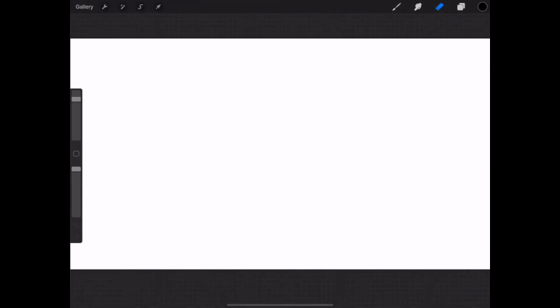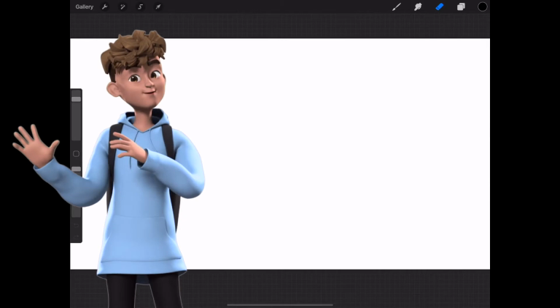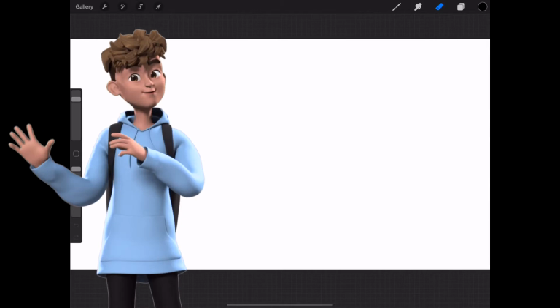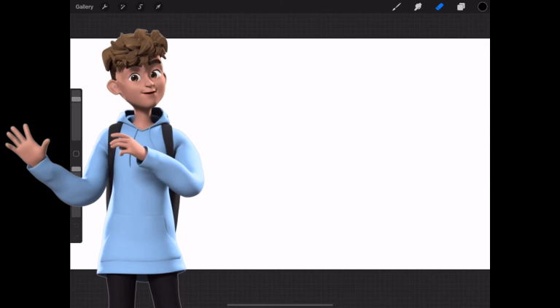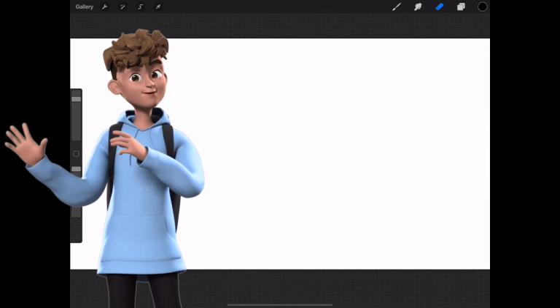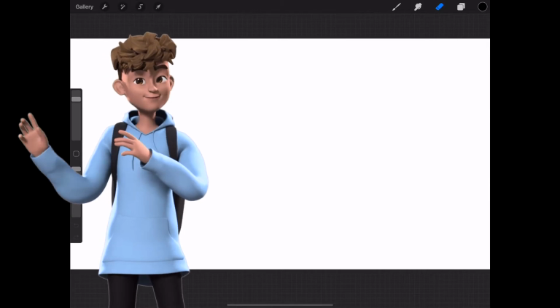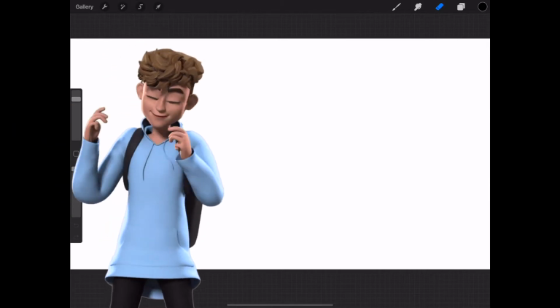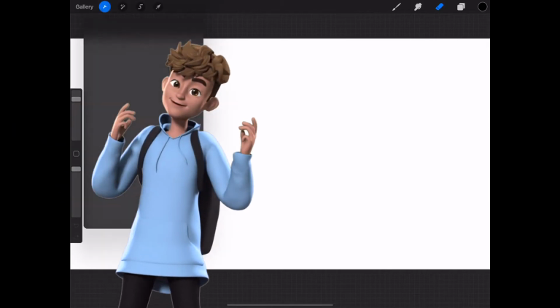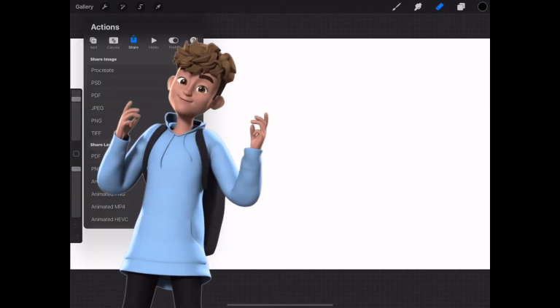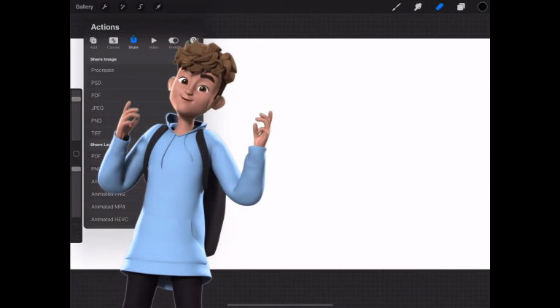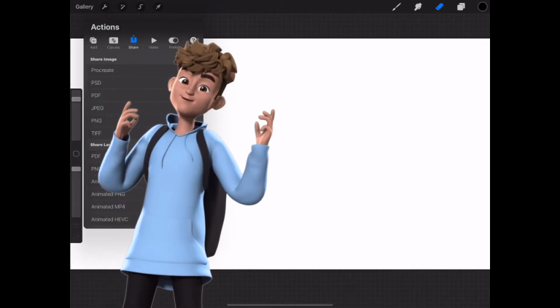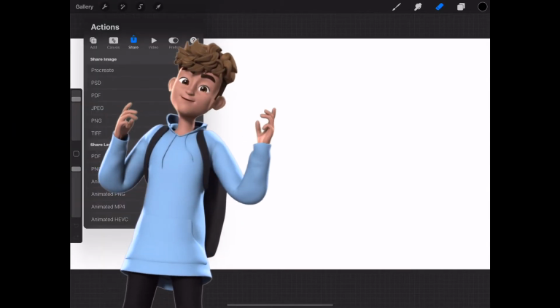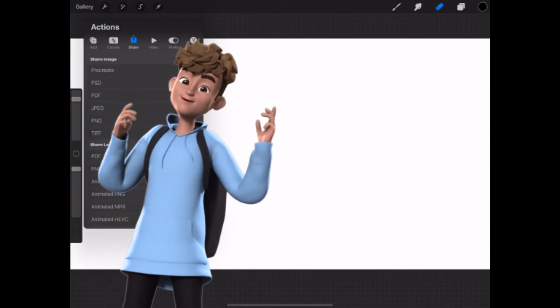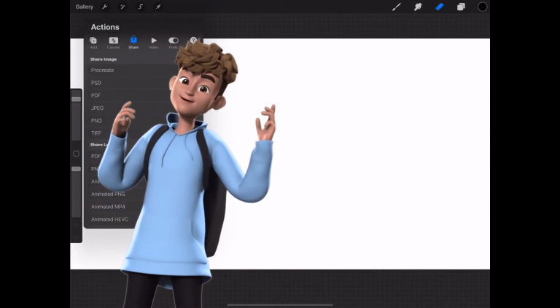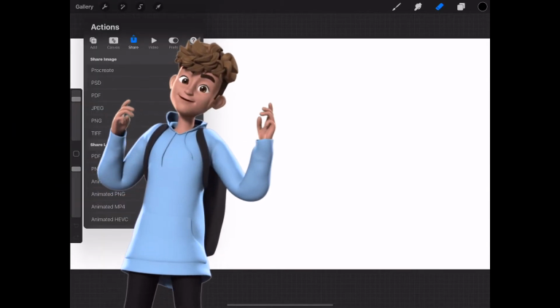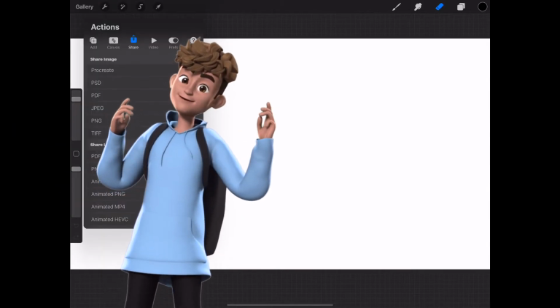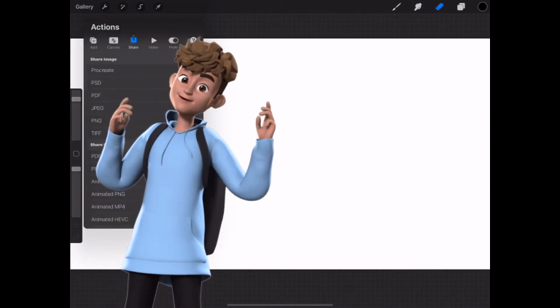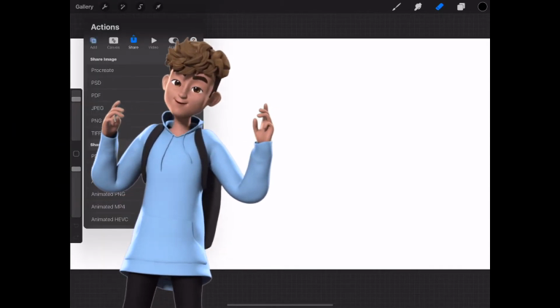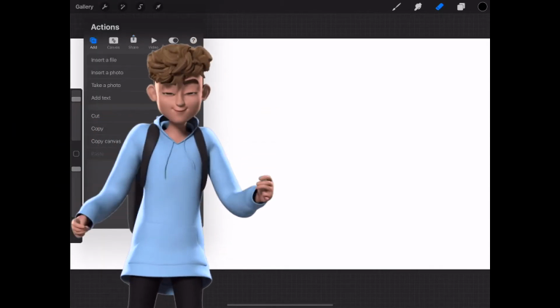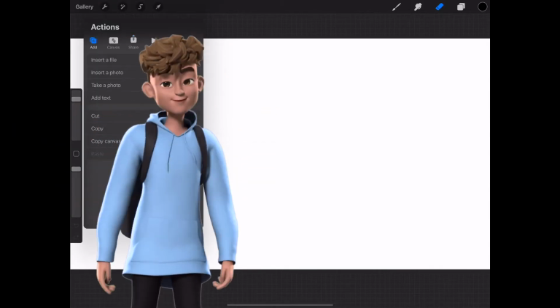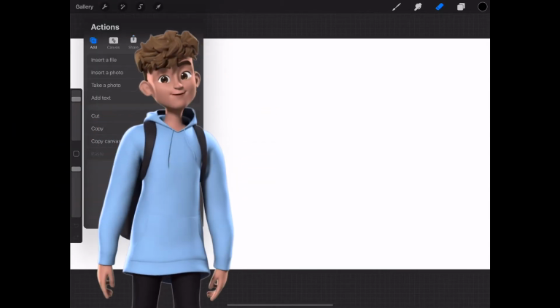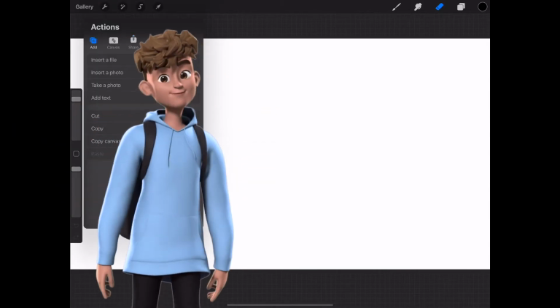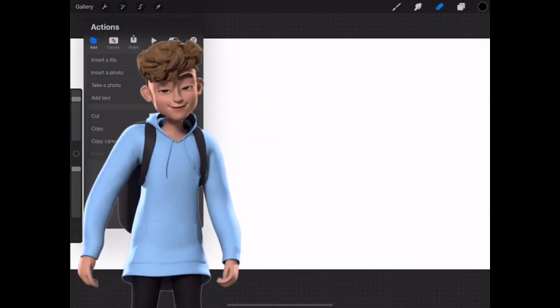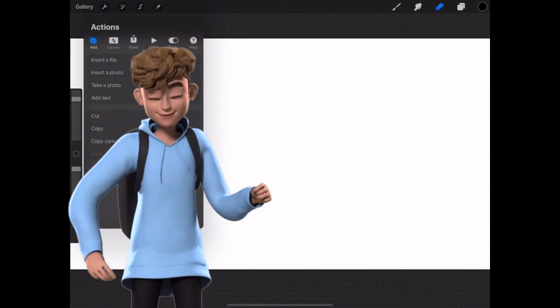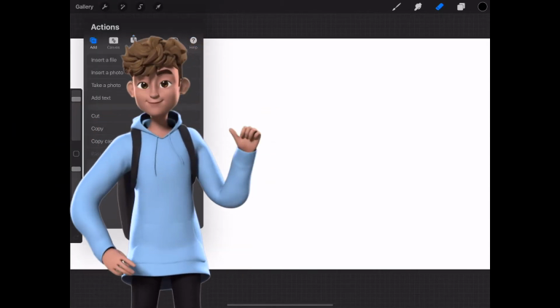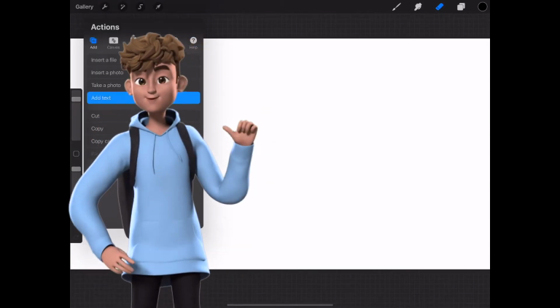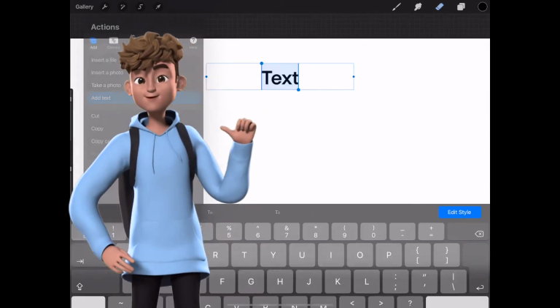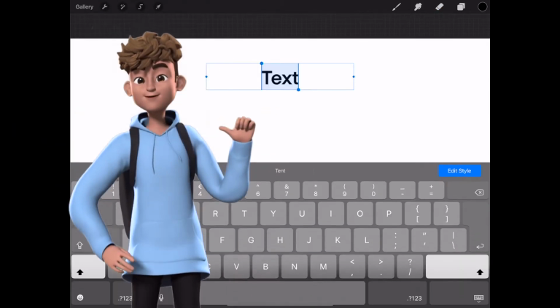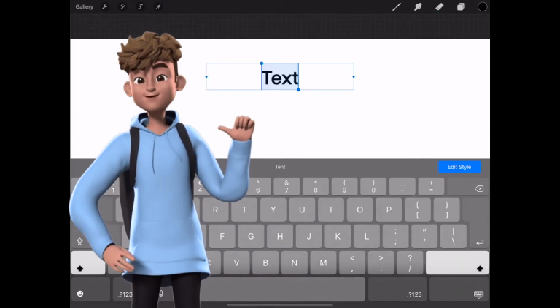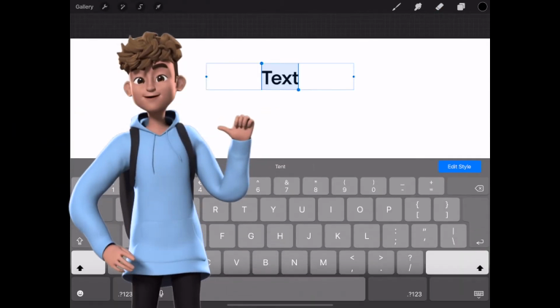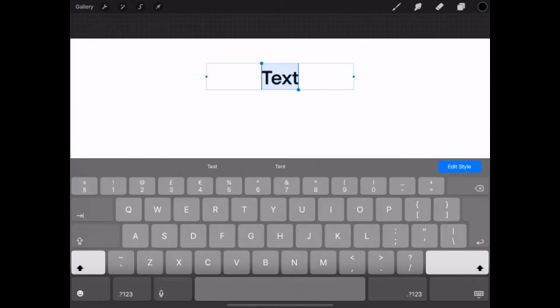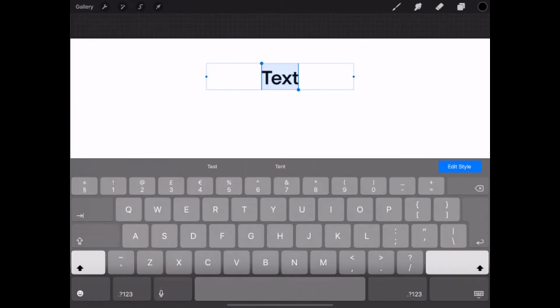Then add in some text, select the font that you want, and size it according to your requirements.